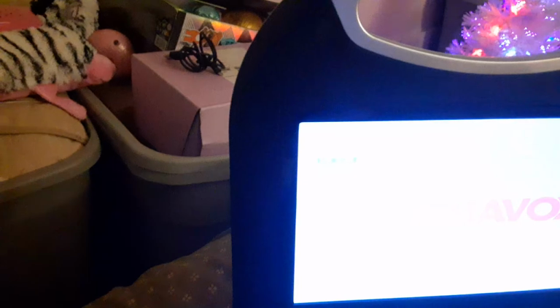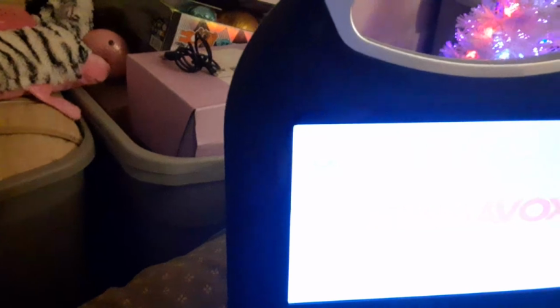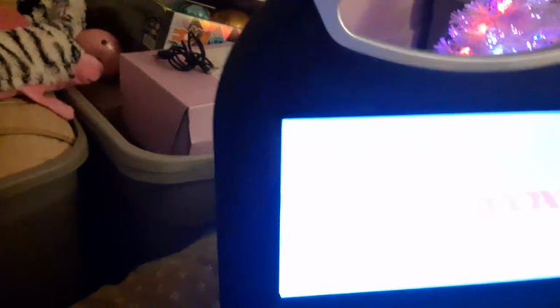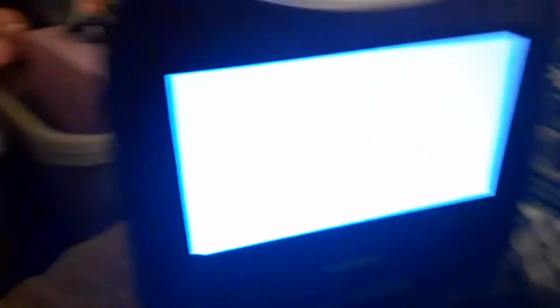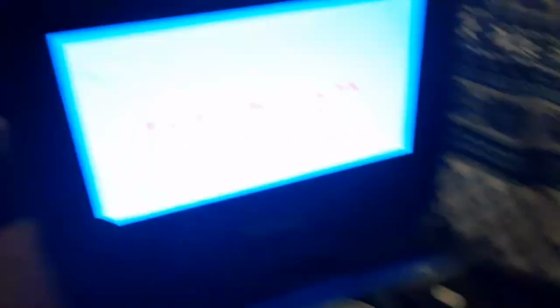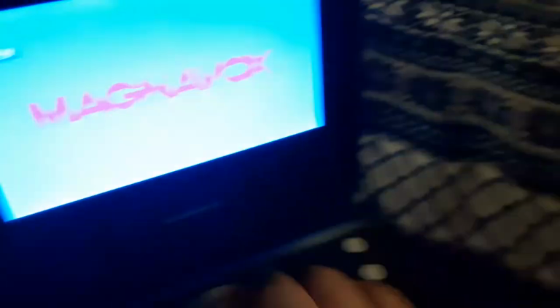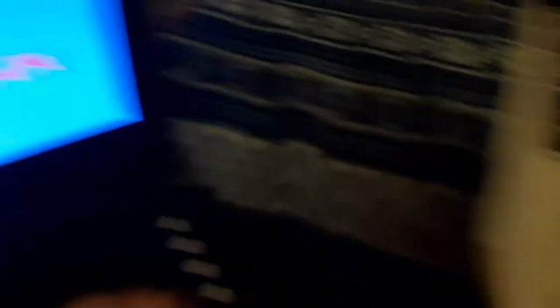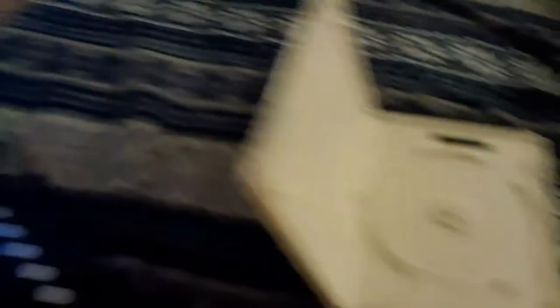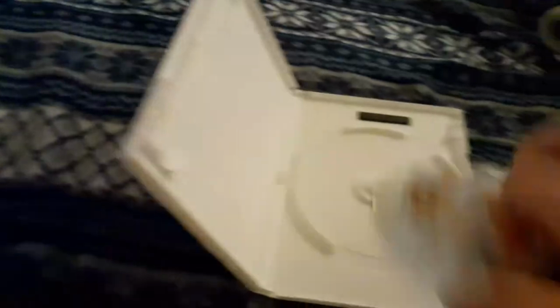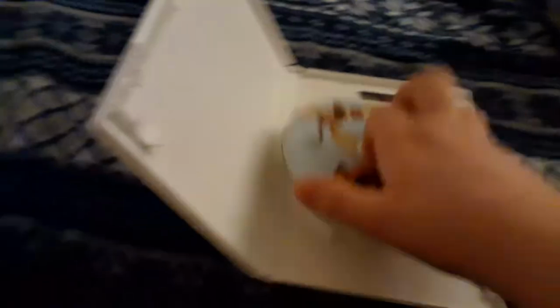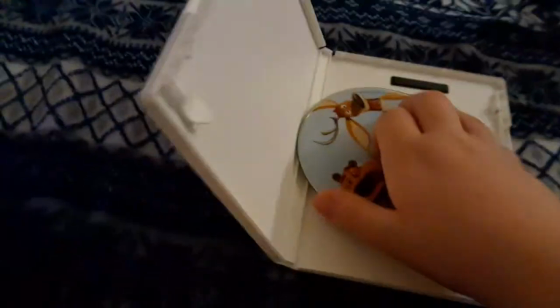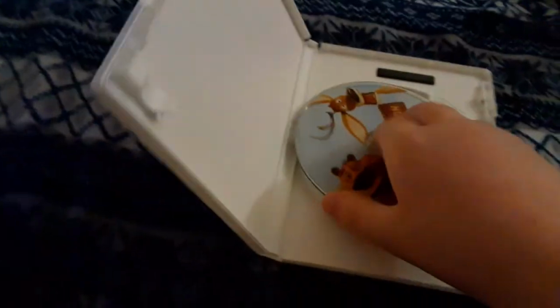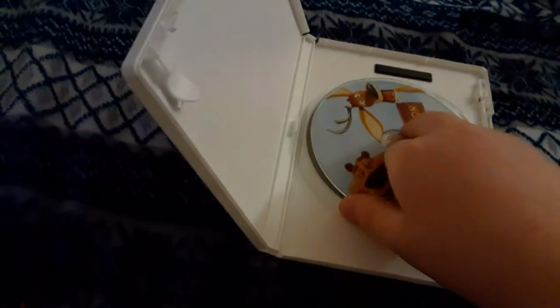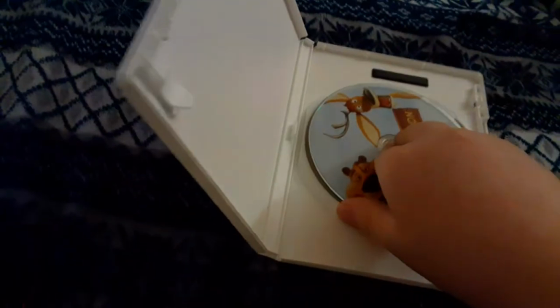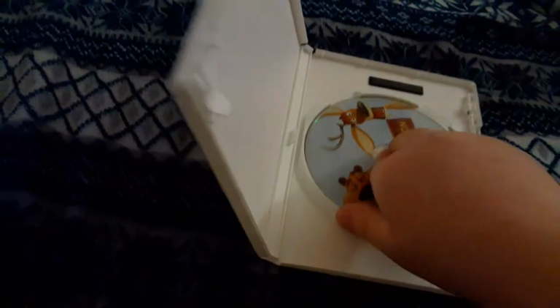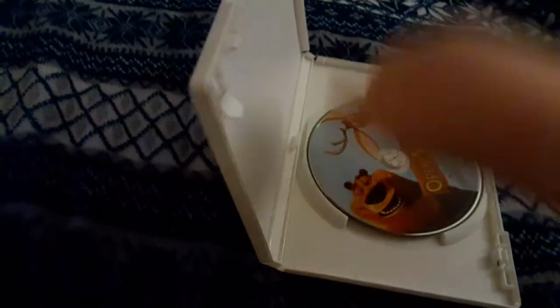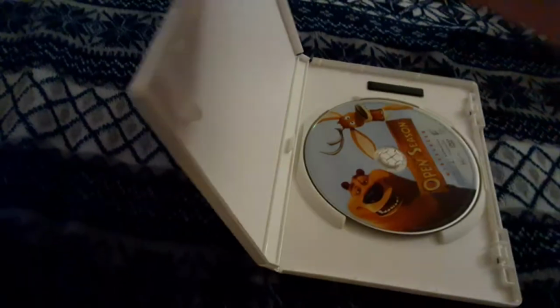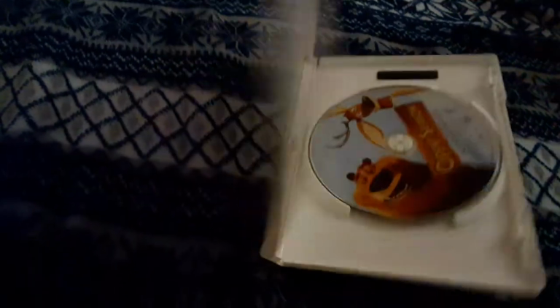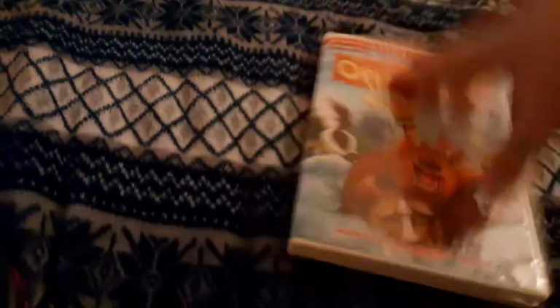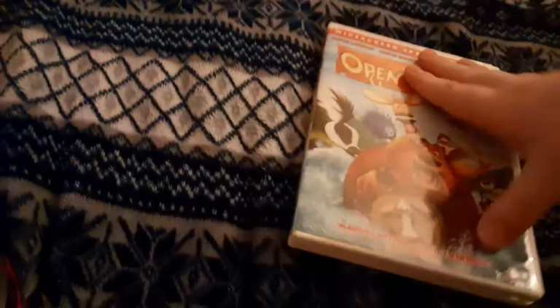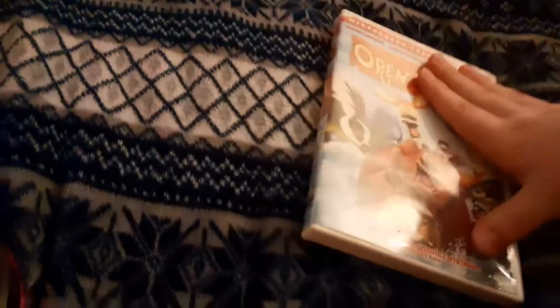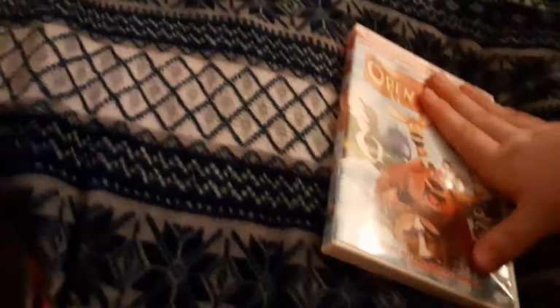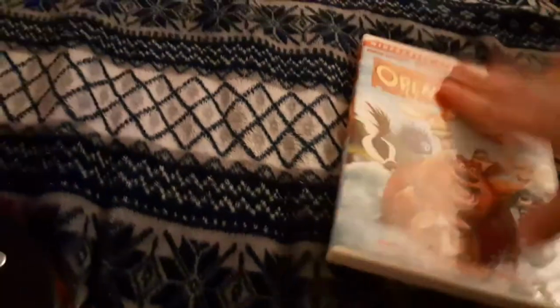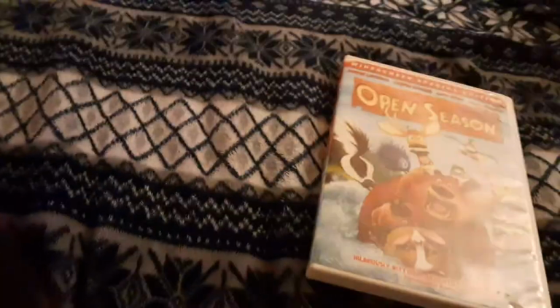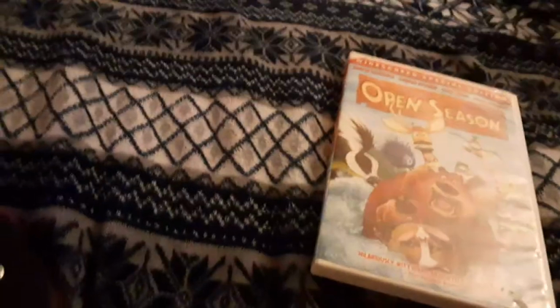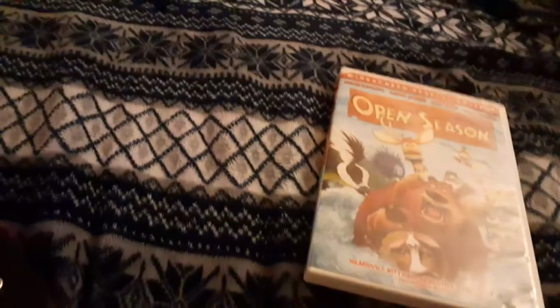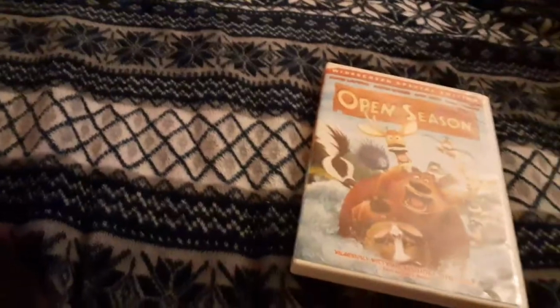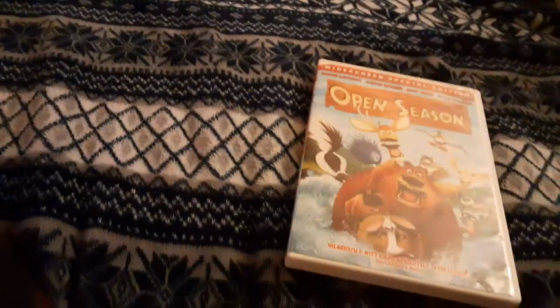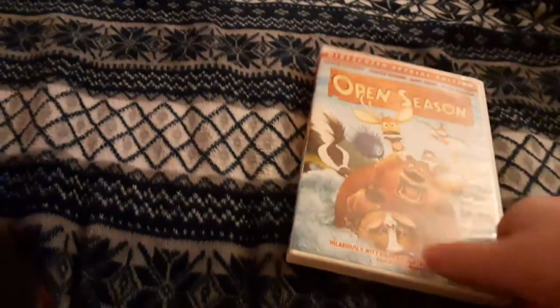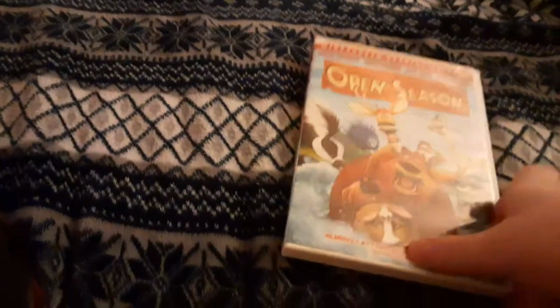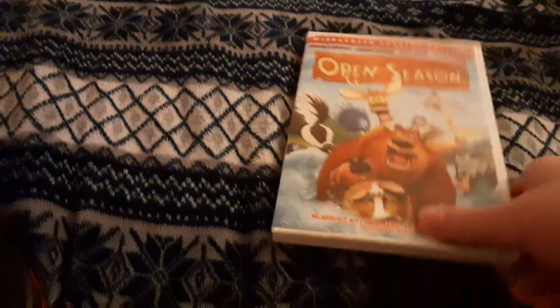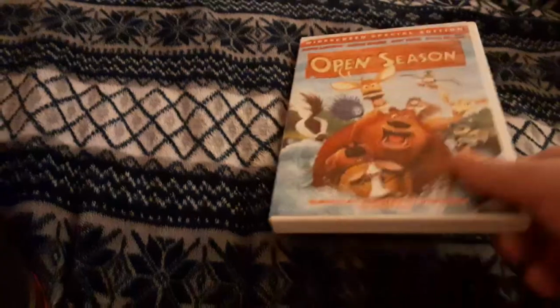Alright, that was the Sony Pictures Home Entertainment logo on the portable DVD player.